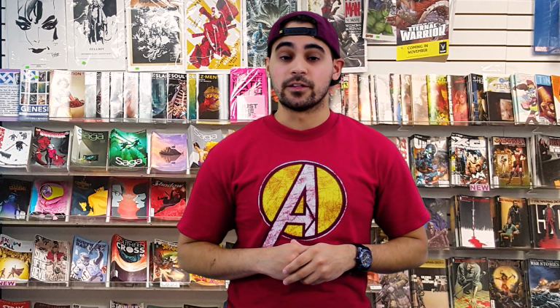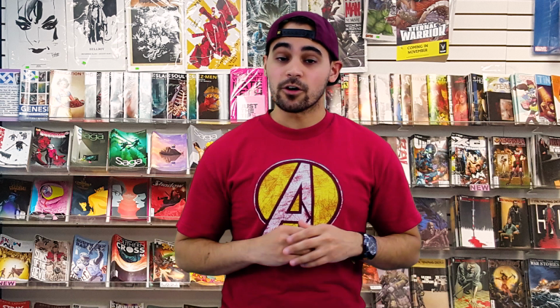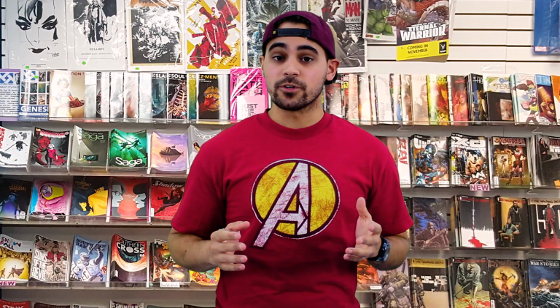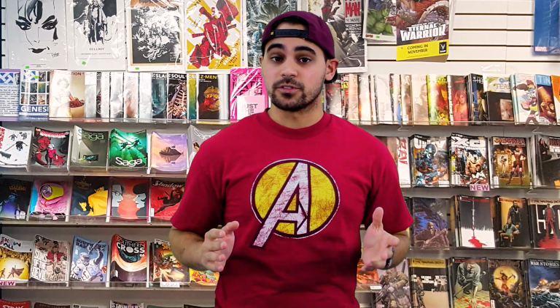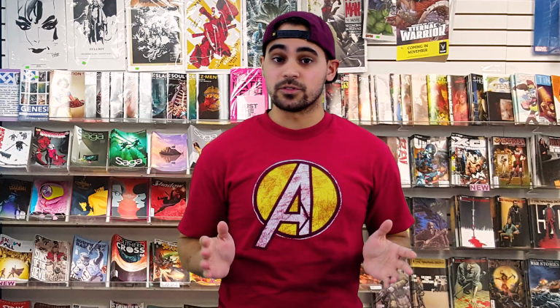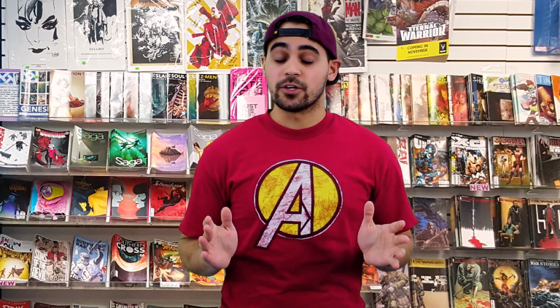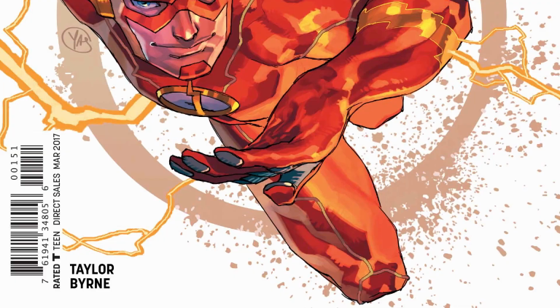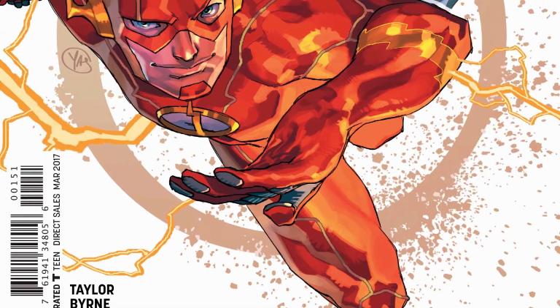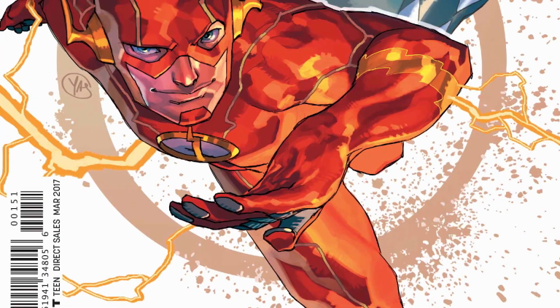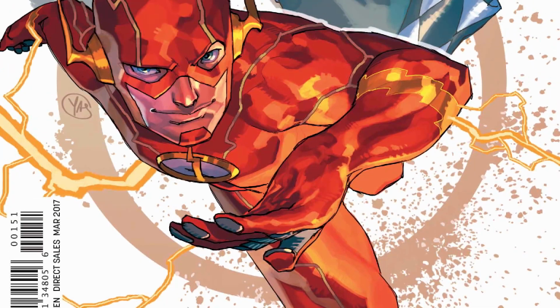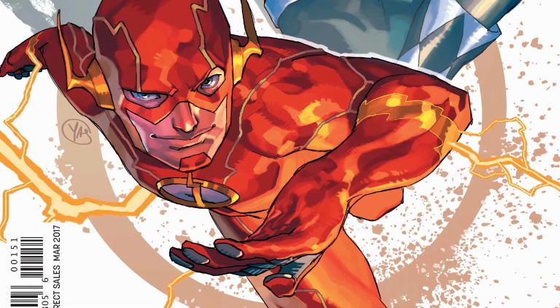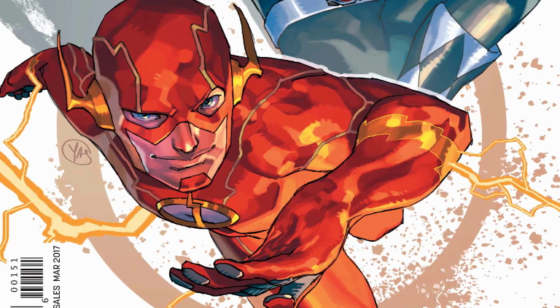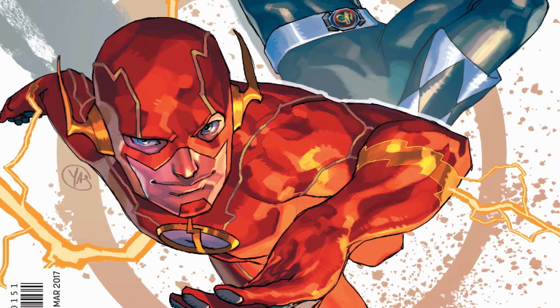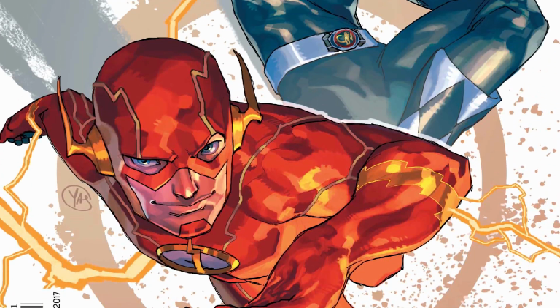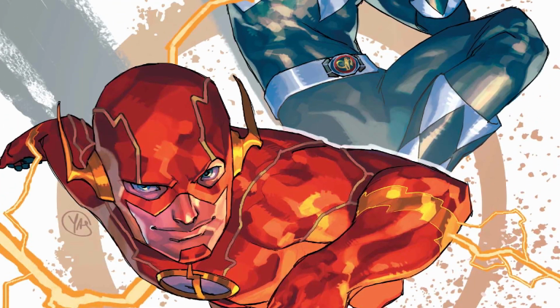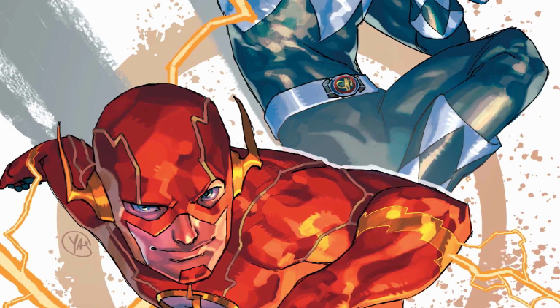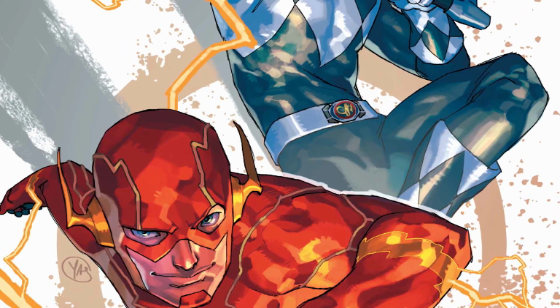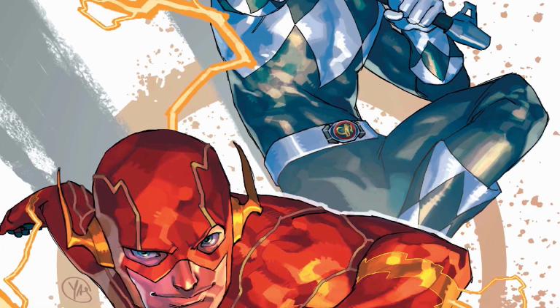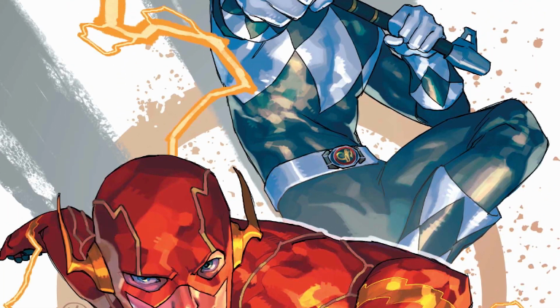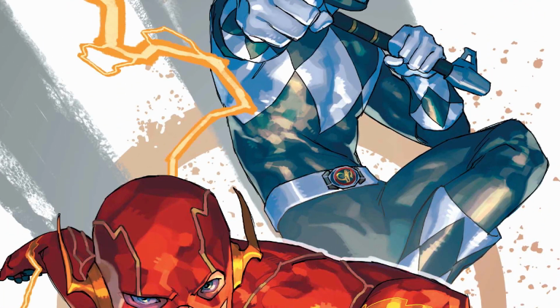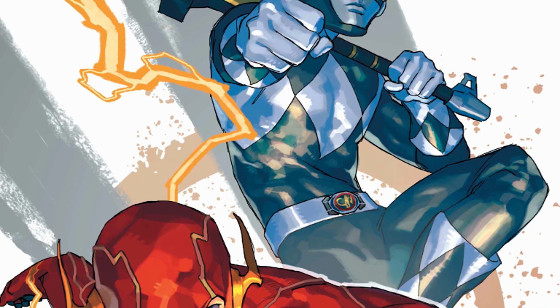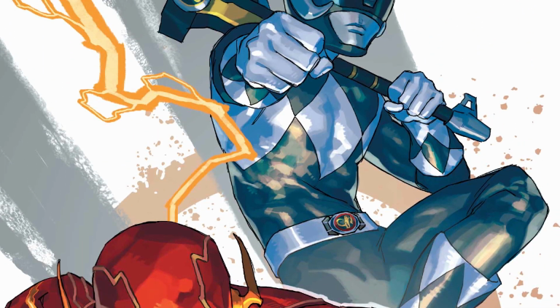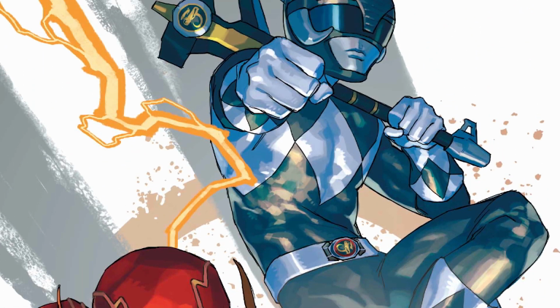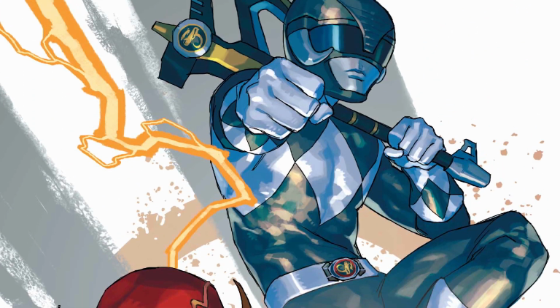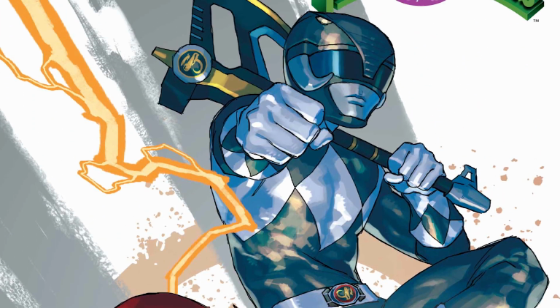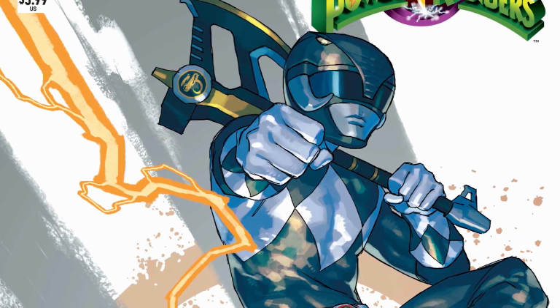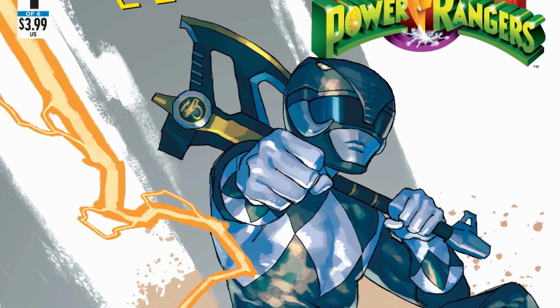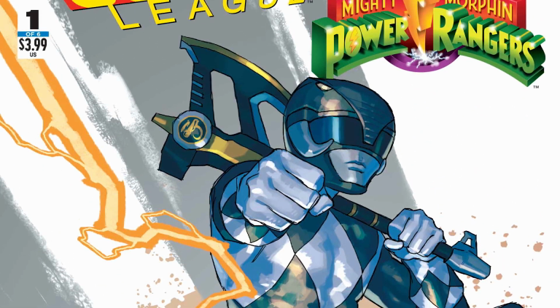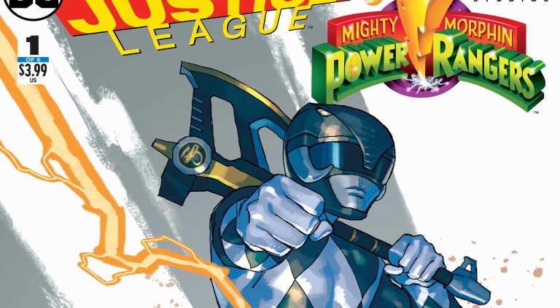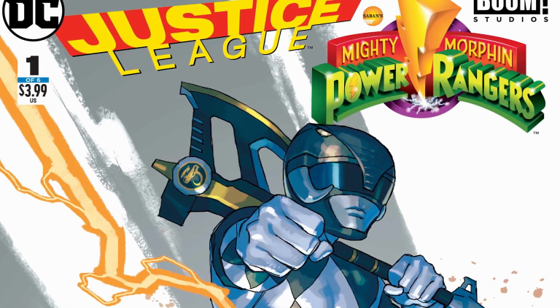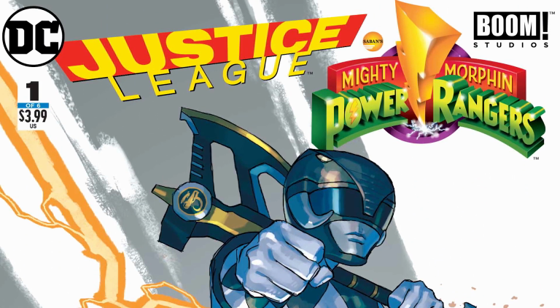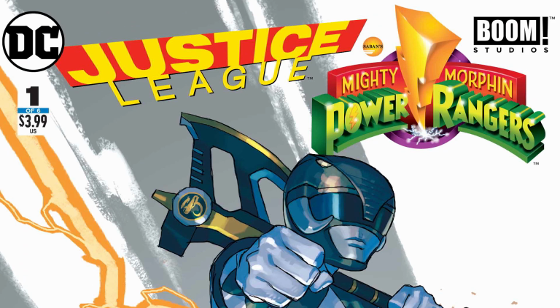The artwork is done very much in the essence of the Boom Studios Power Rangers style. Really nice to look at.